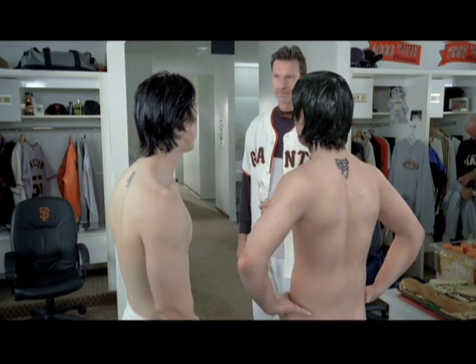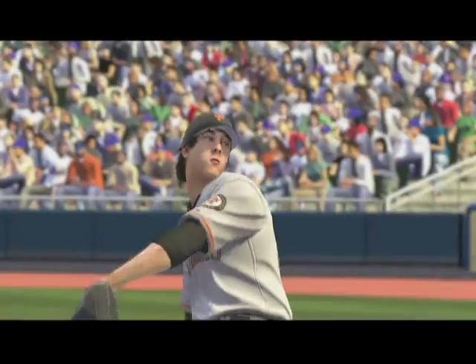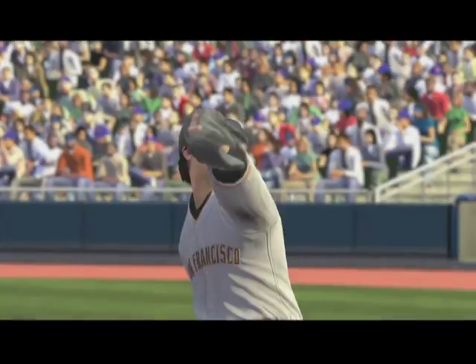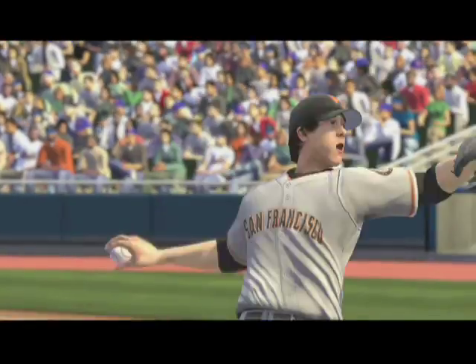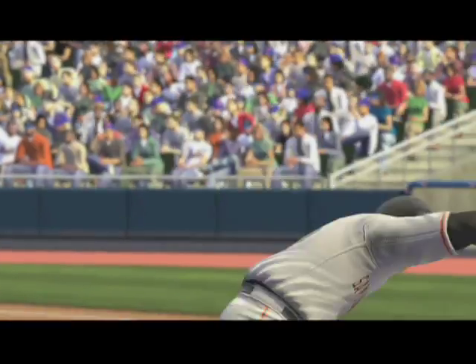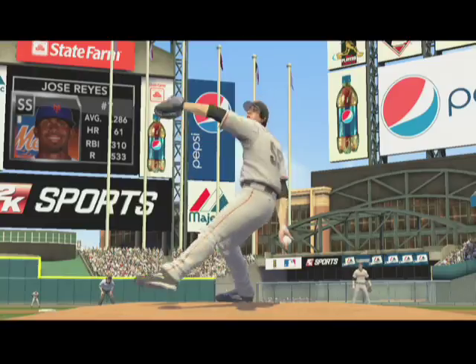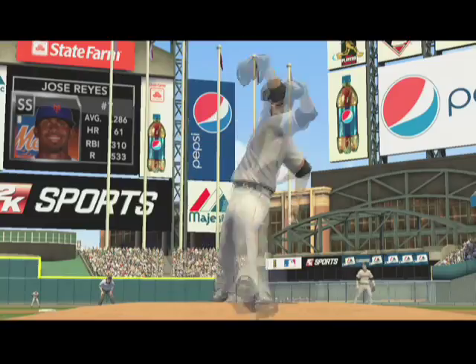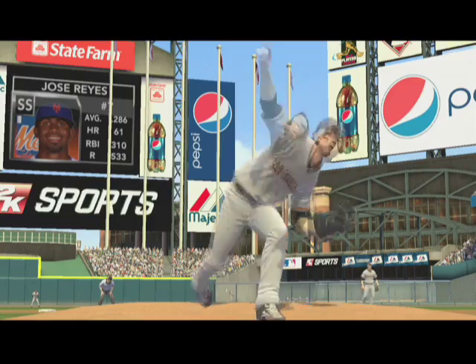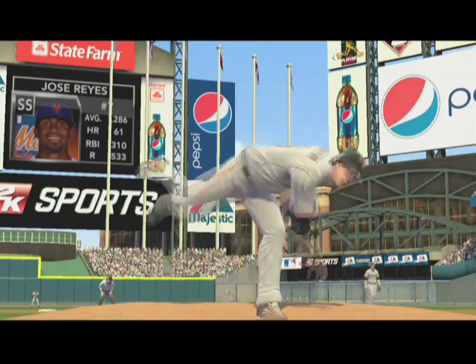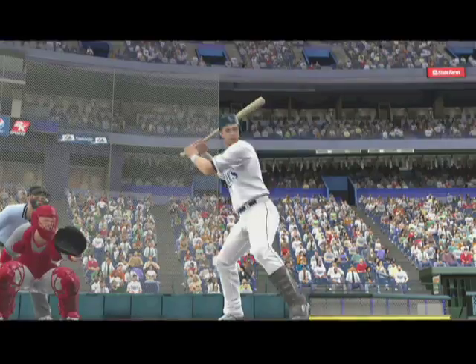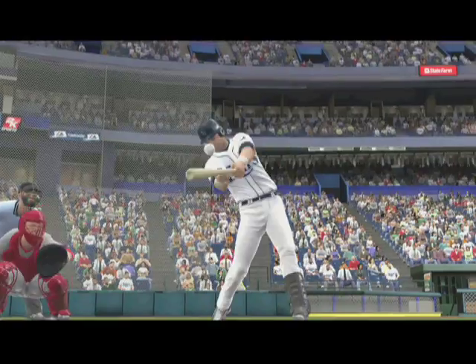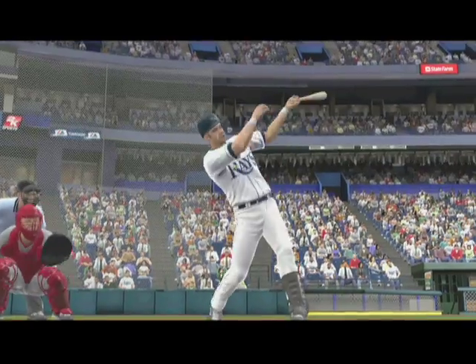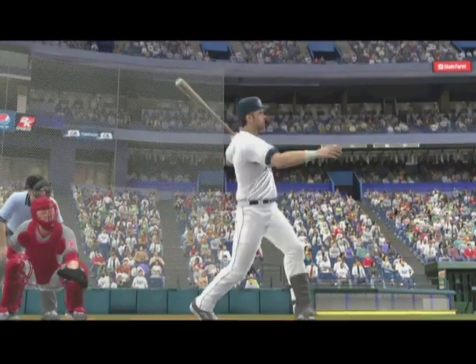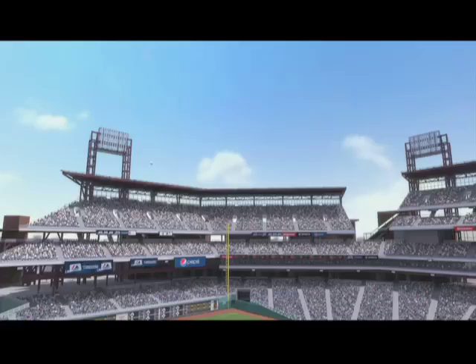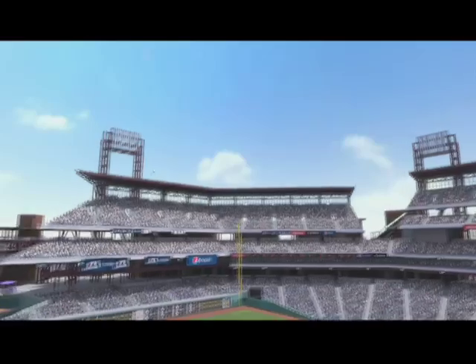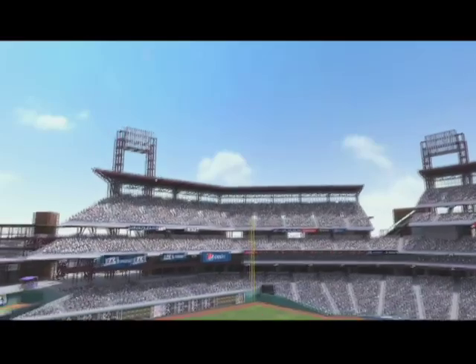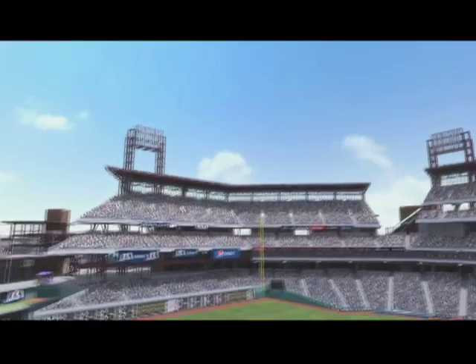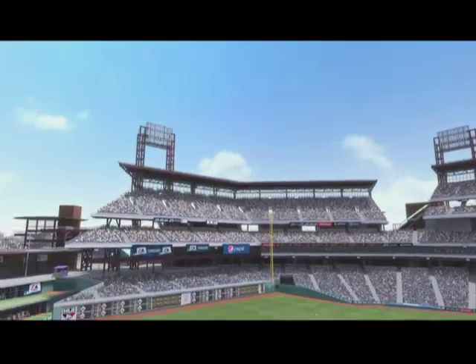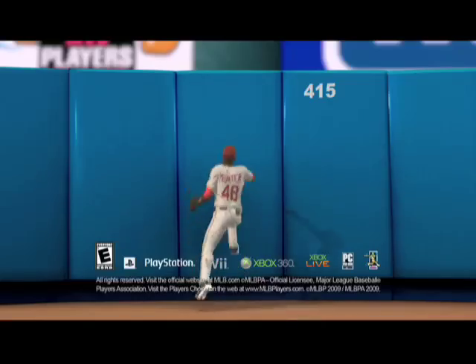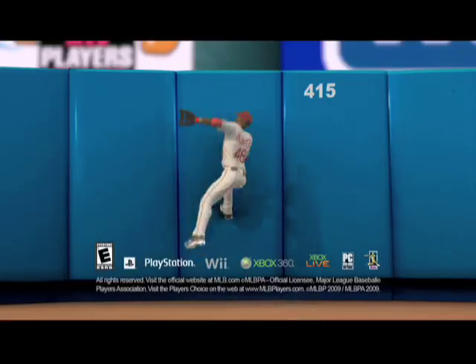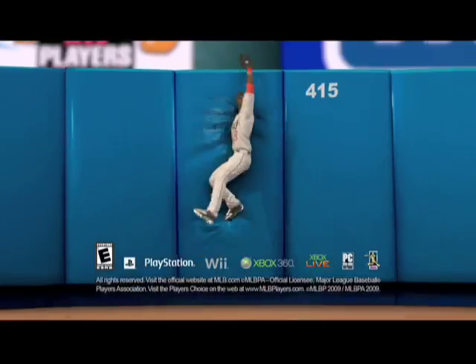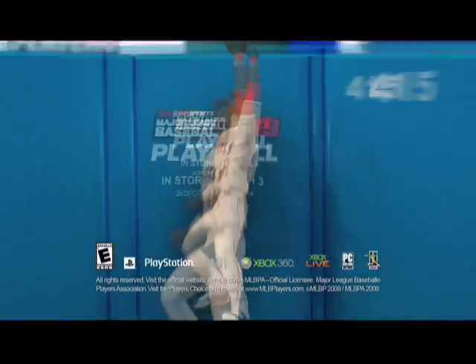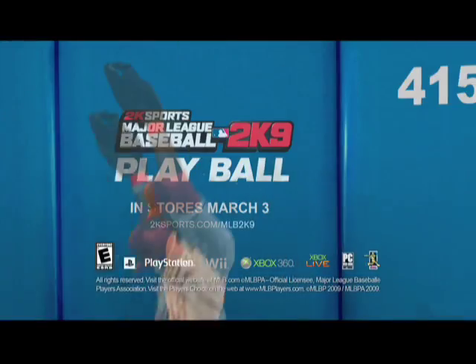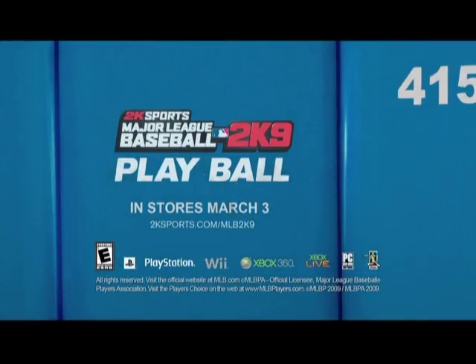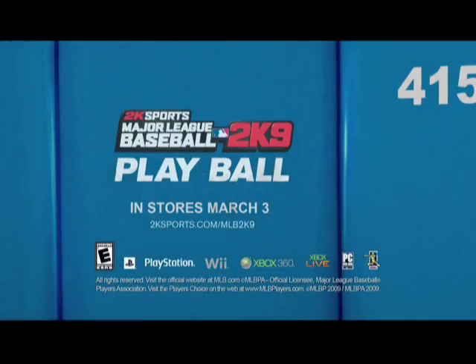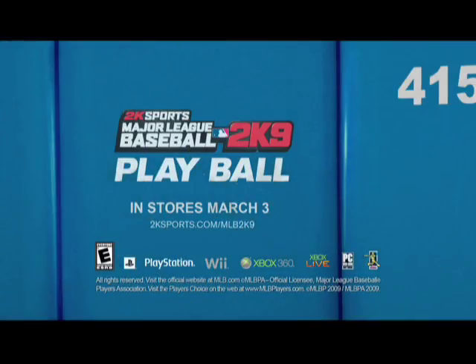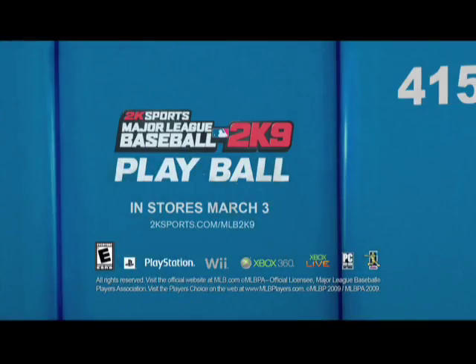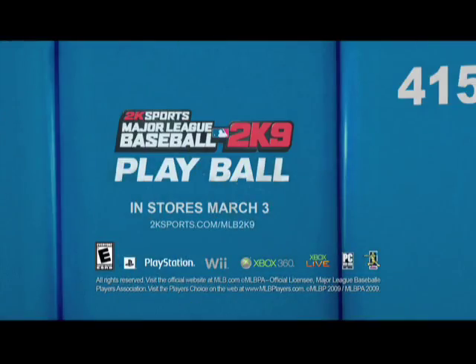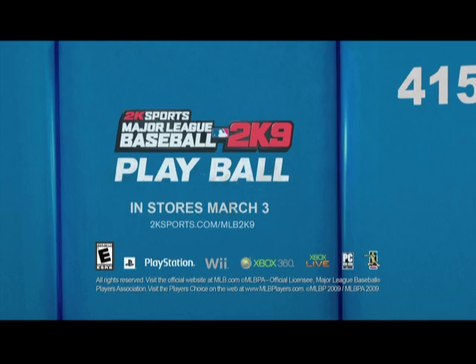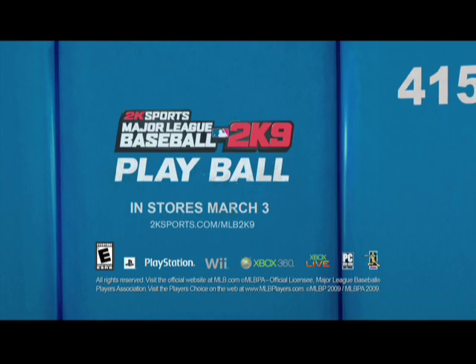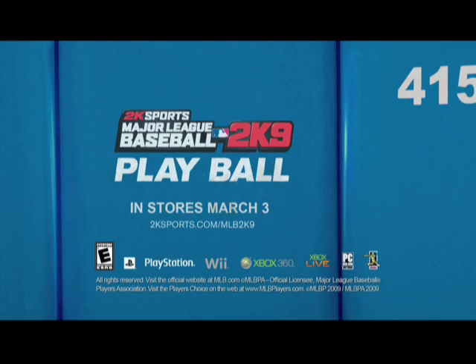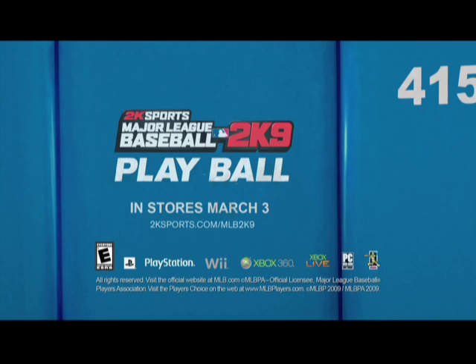The Major League's down to the minor details. Major League Baseball 2K9. Play ball! Rated E for everyone.